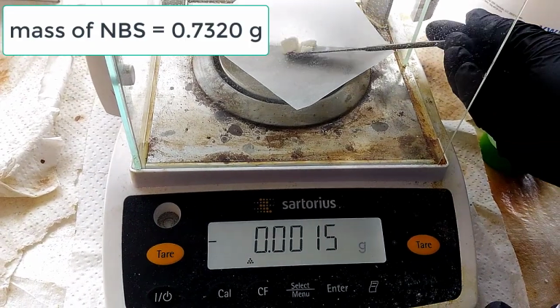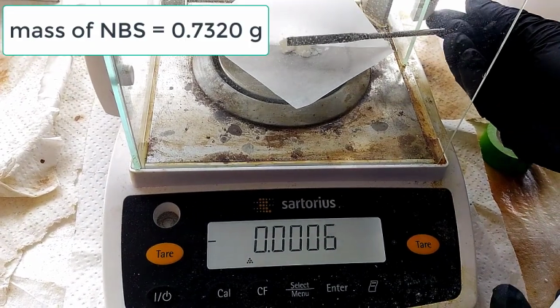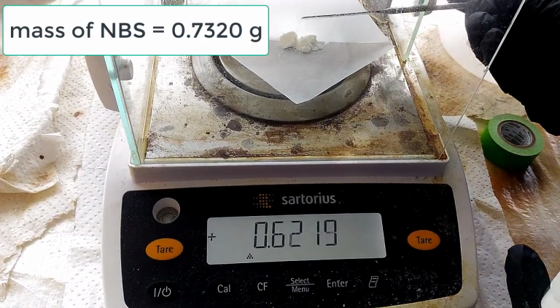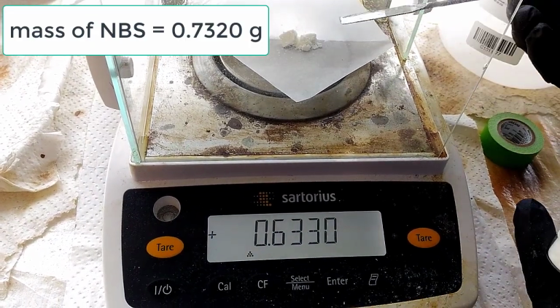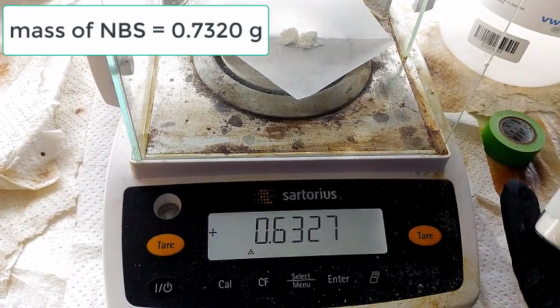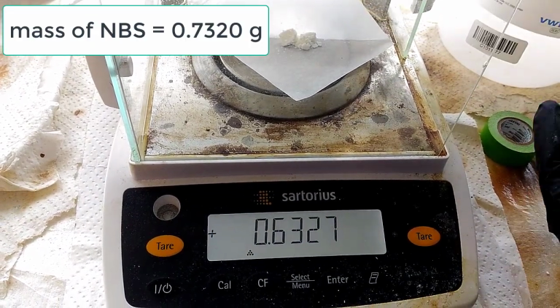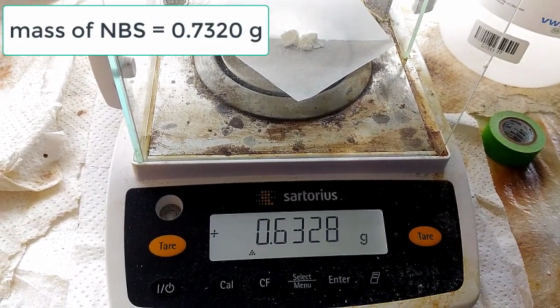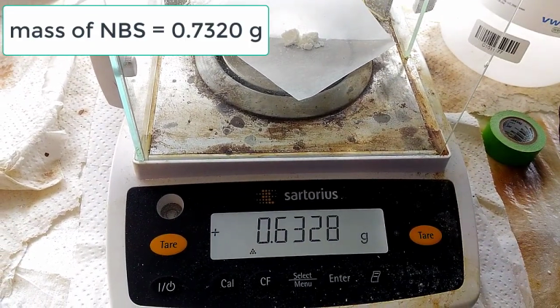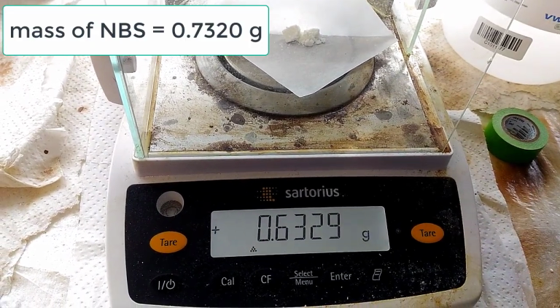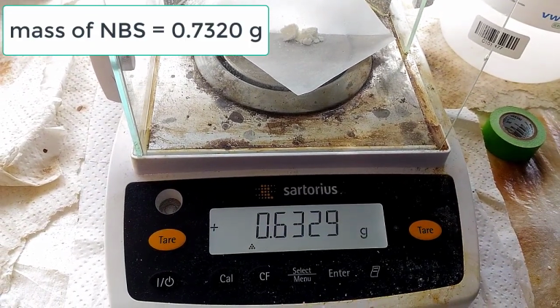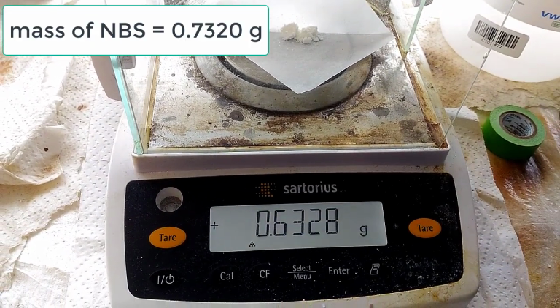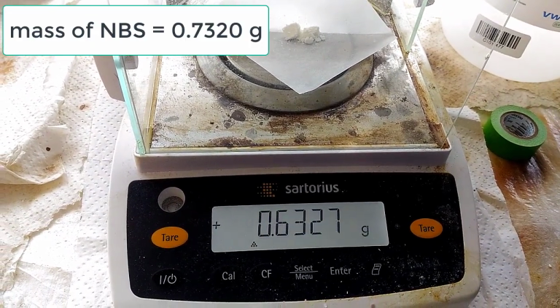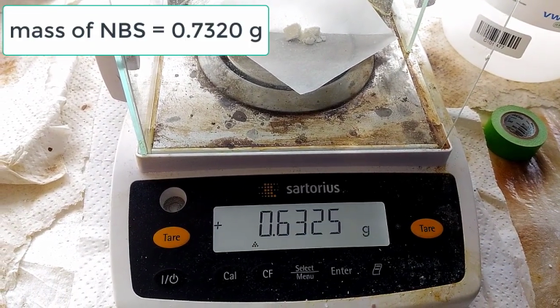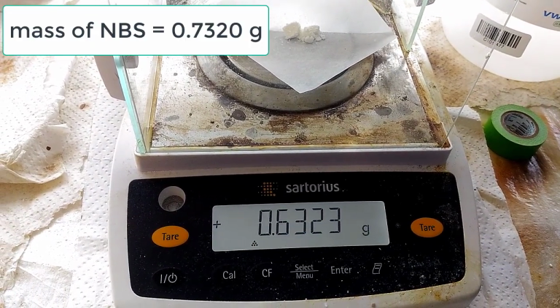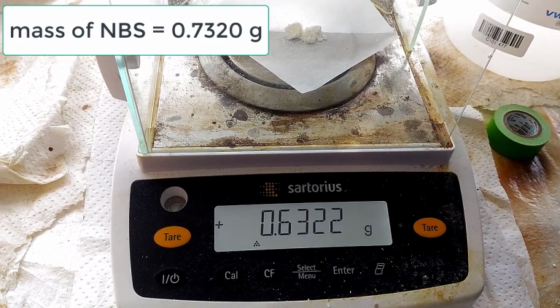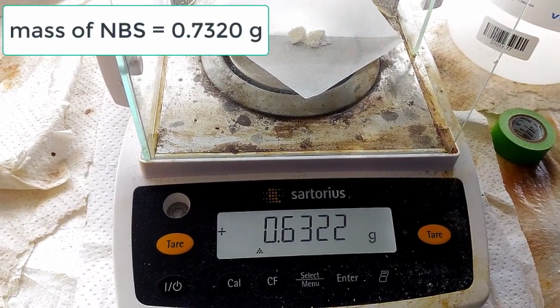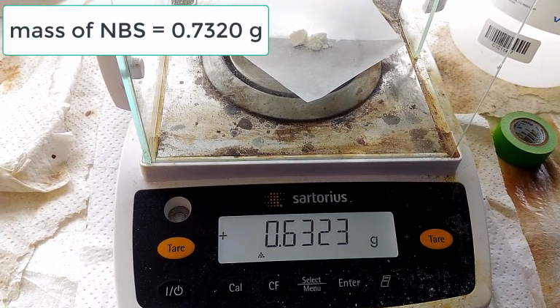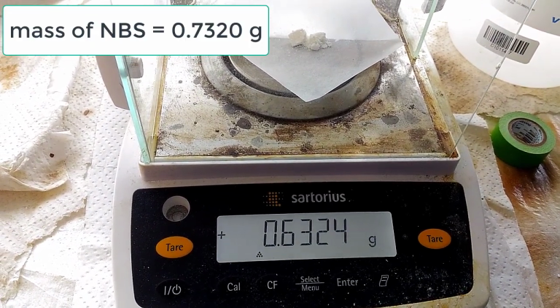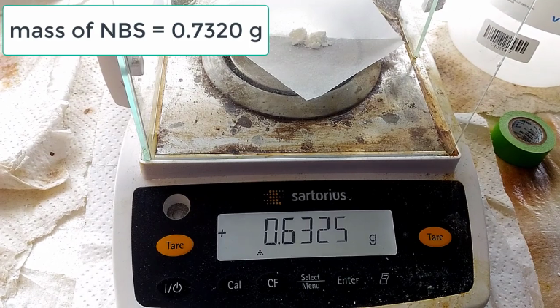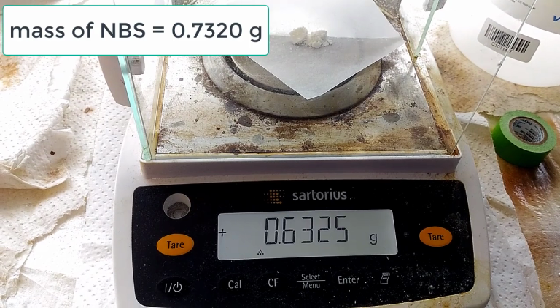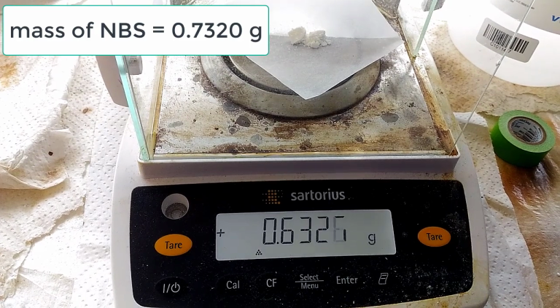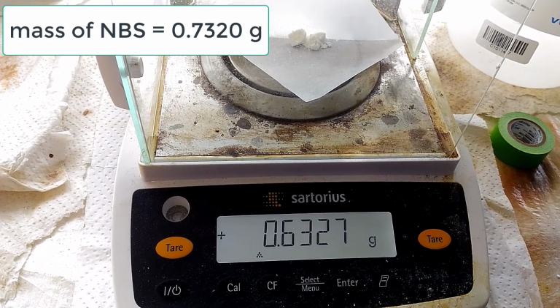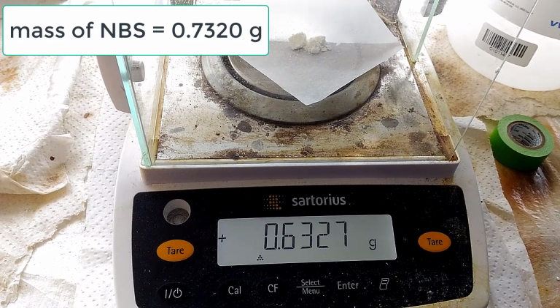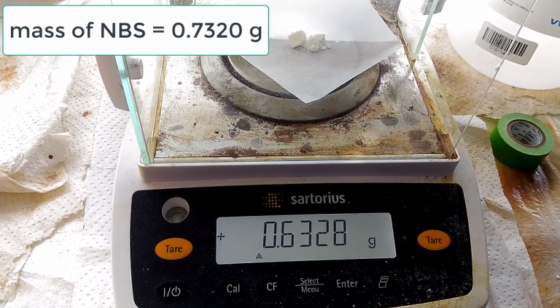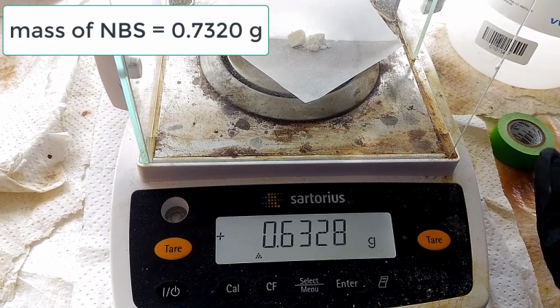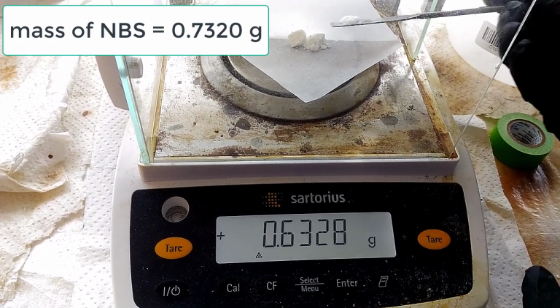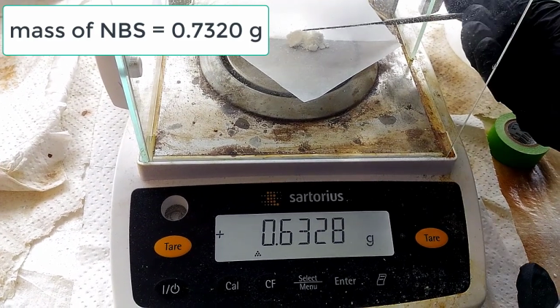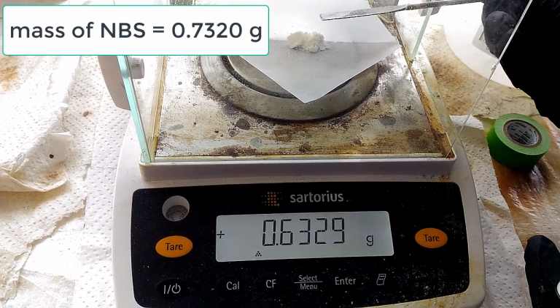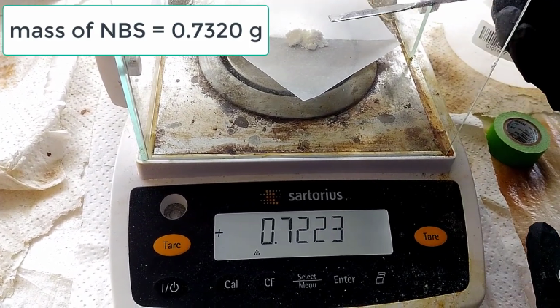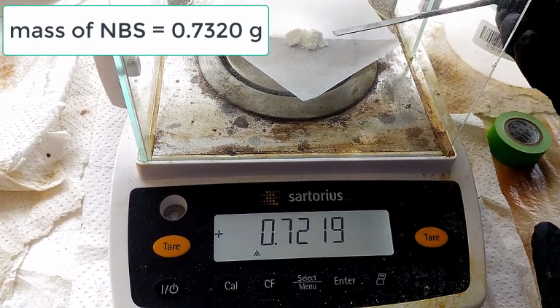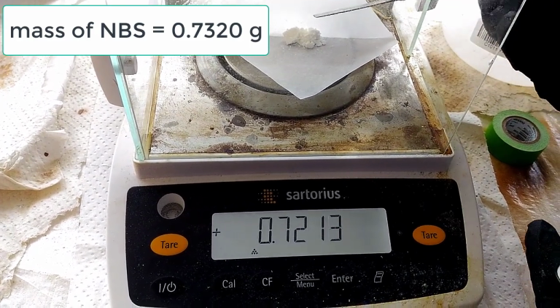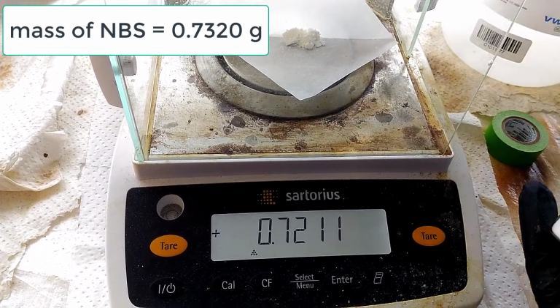Next up, they're going to acquire a mass for N-bromosuccinimide. The mass they're going to get is 0.7320 grams.